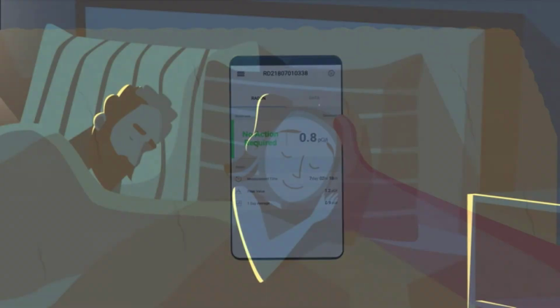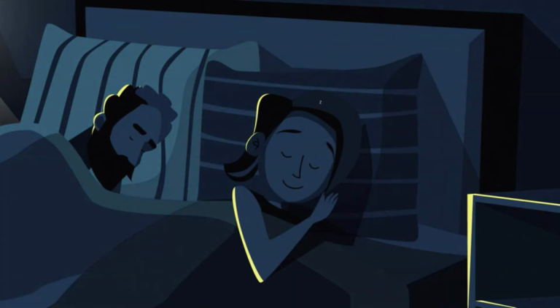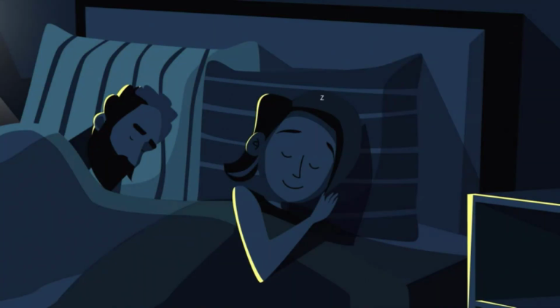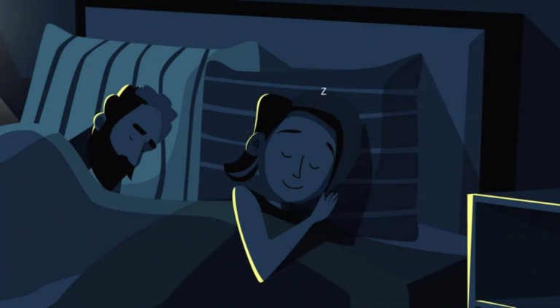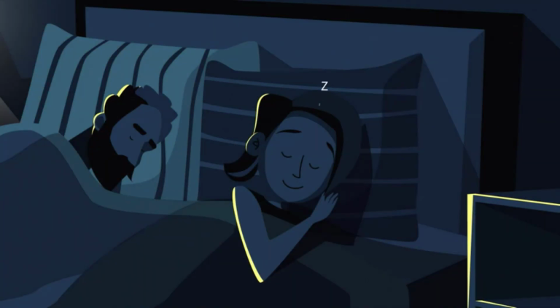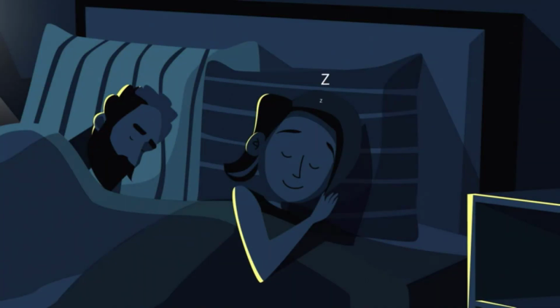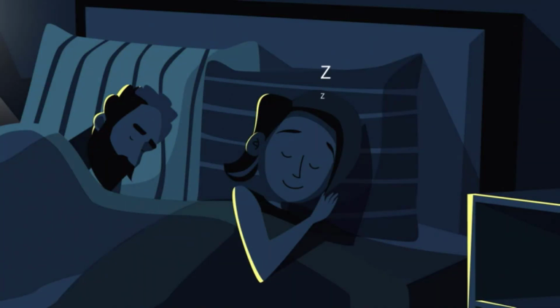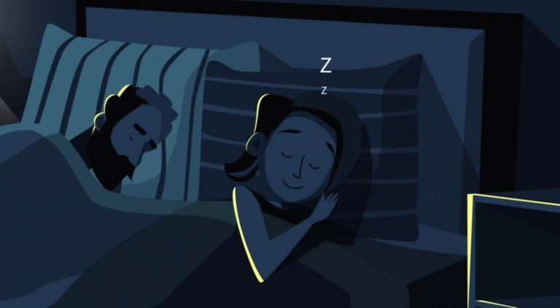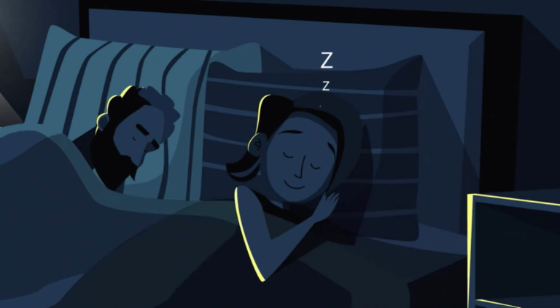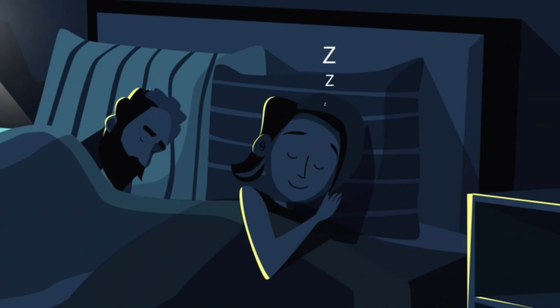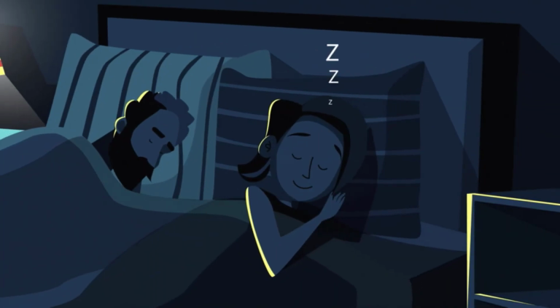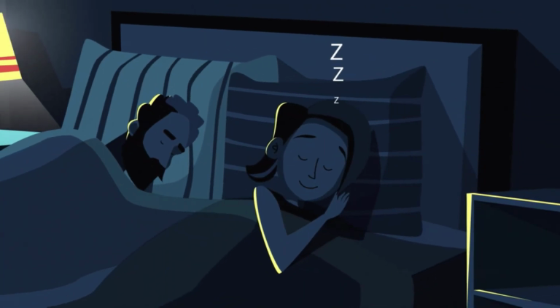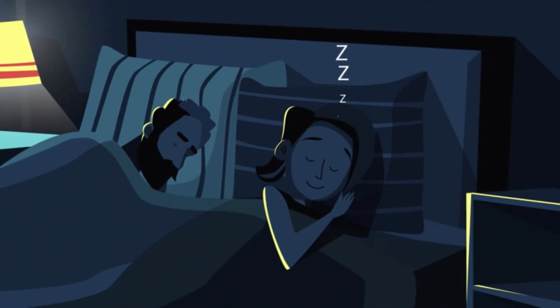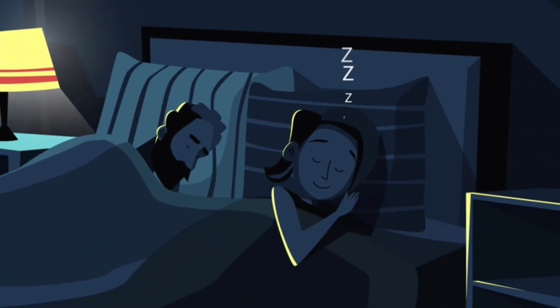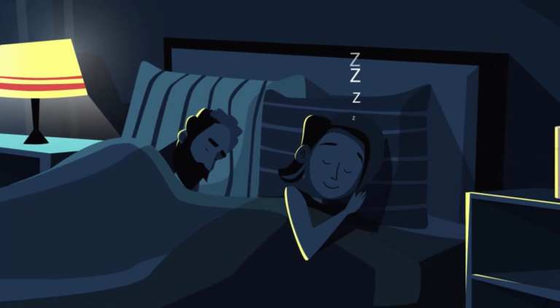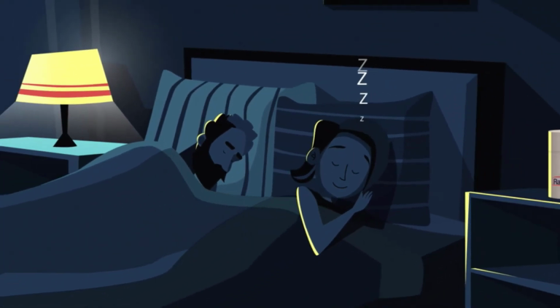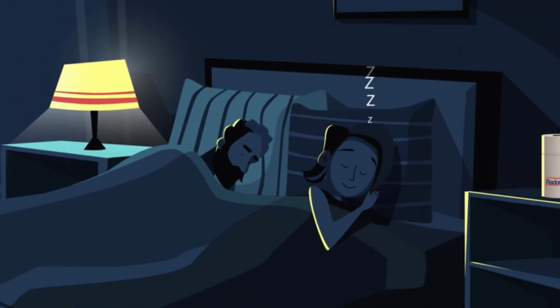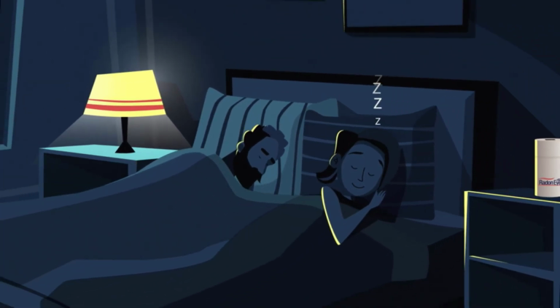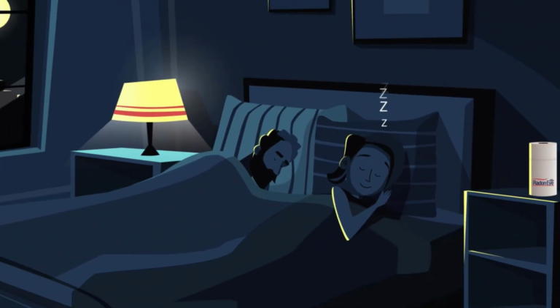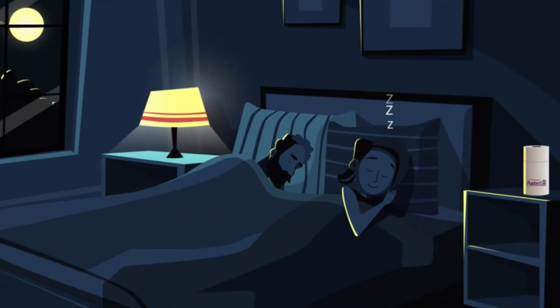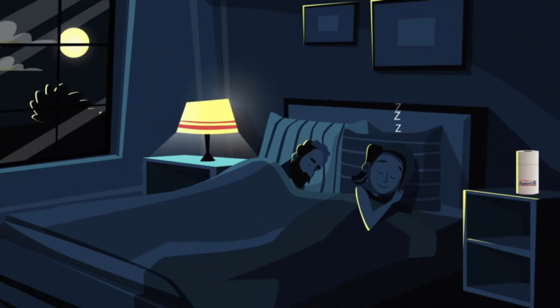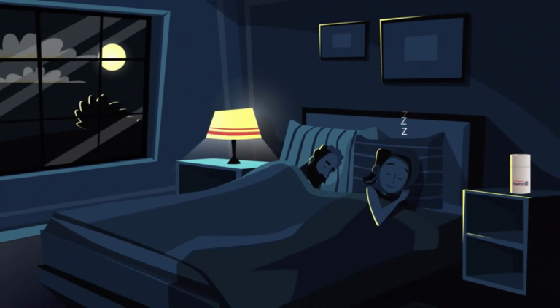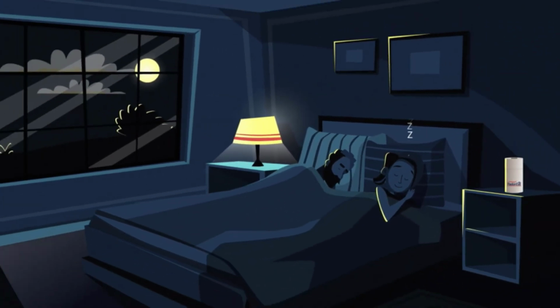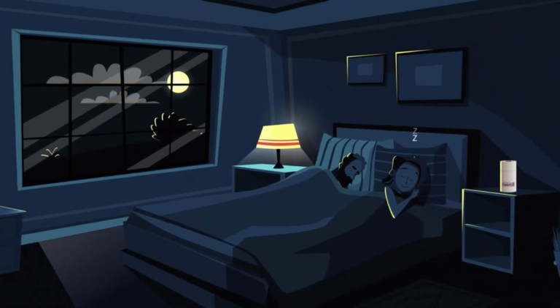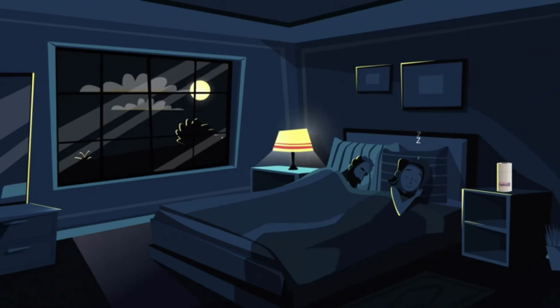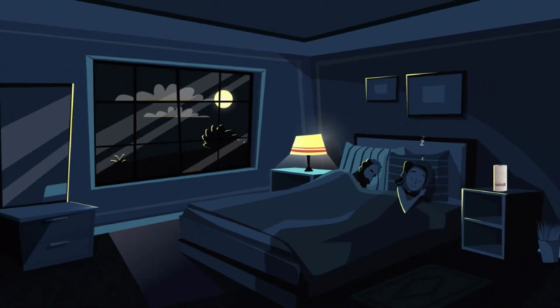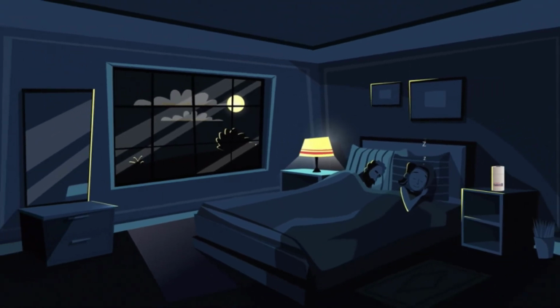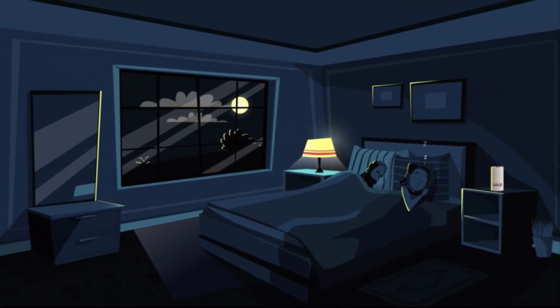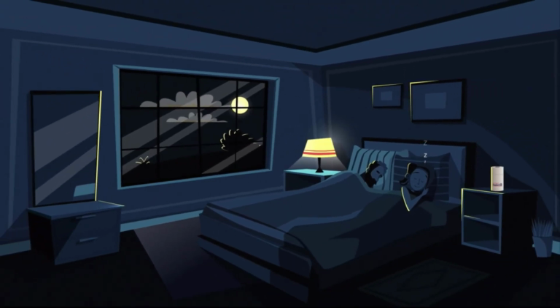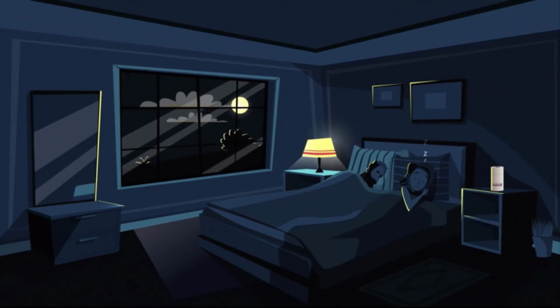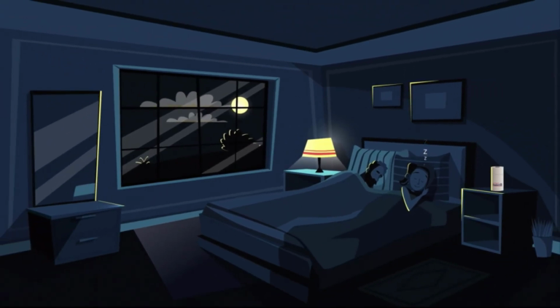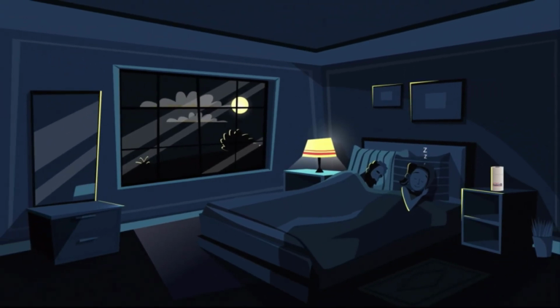Now Julia enjoys peace of mind in a safe home, all made possible by her Radon-i radon monitor.